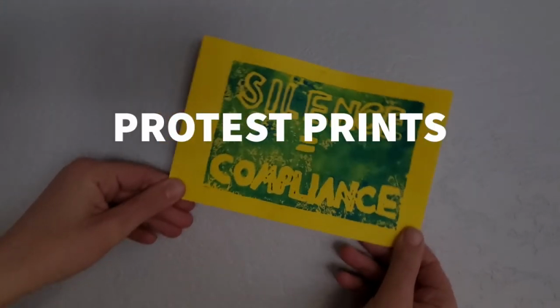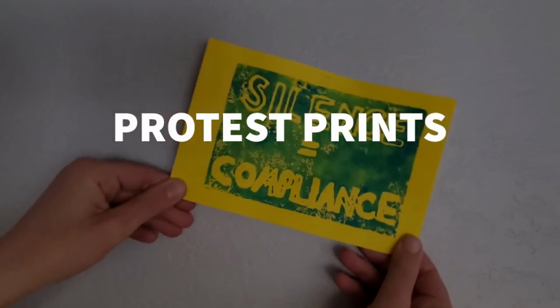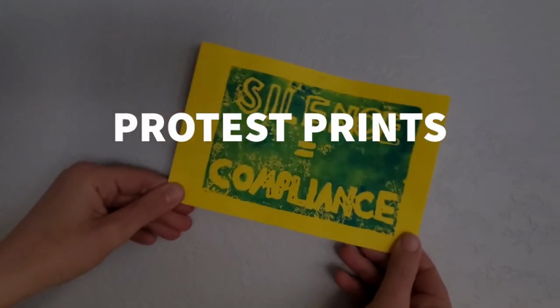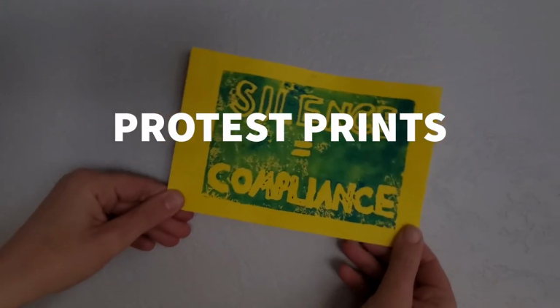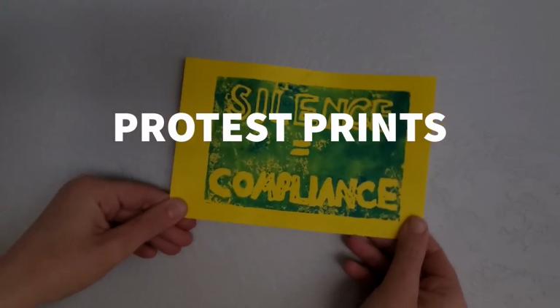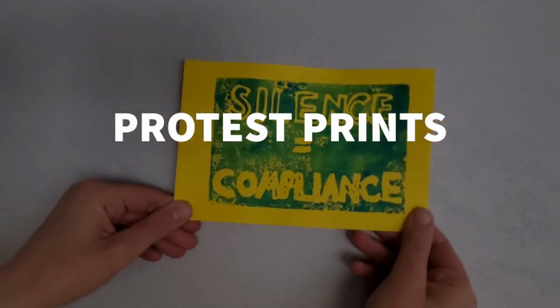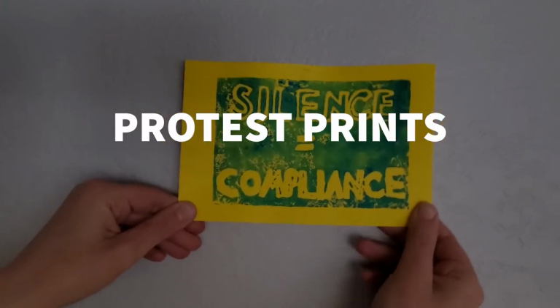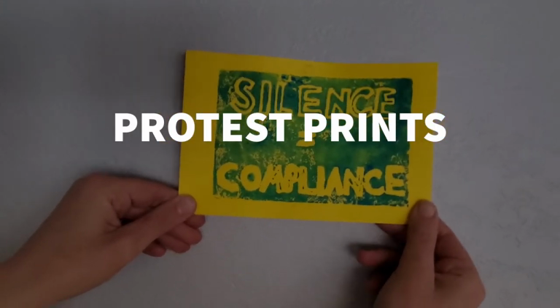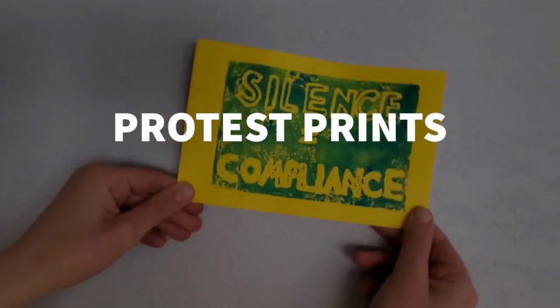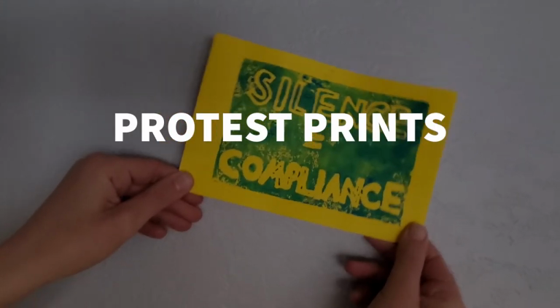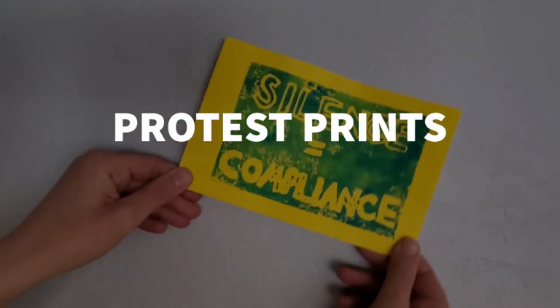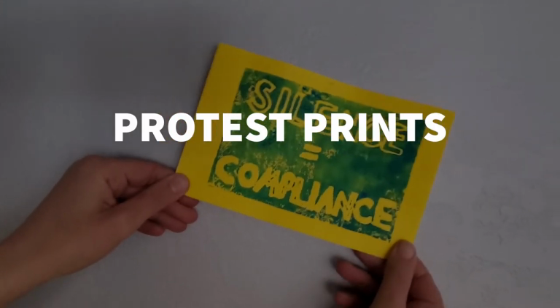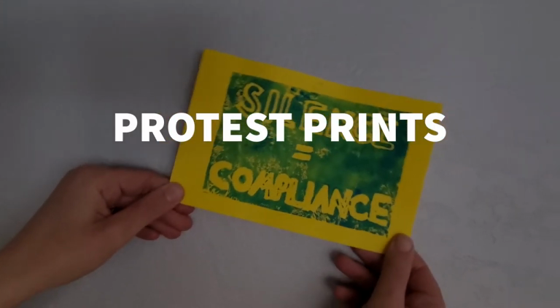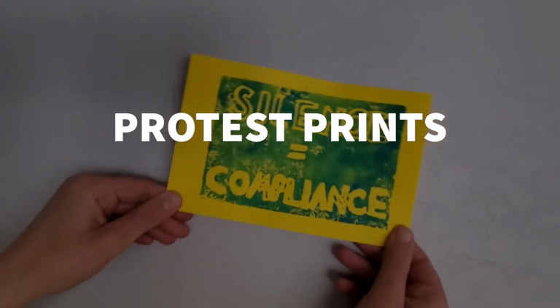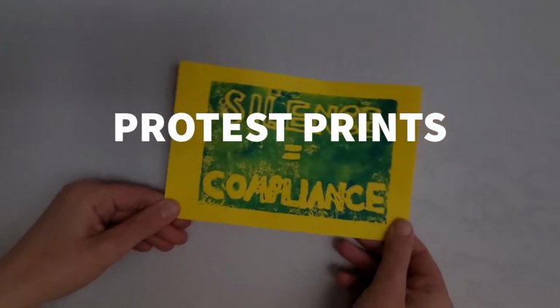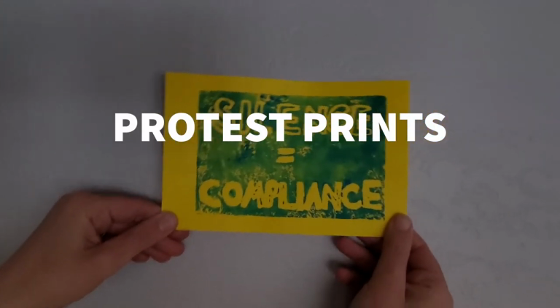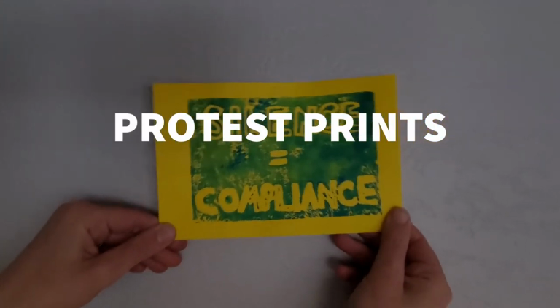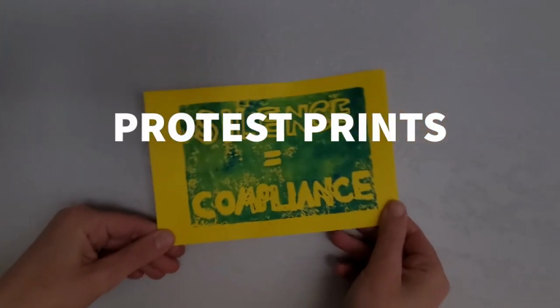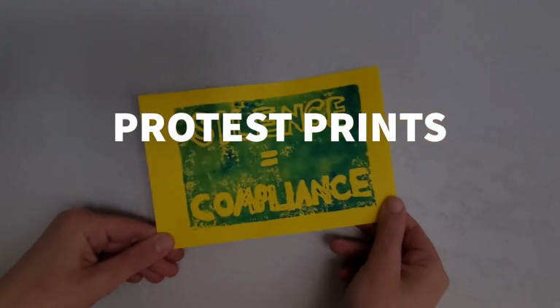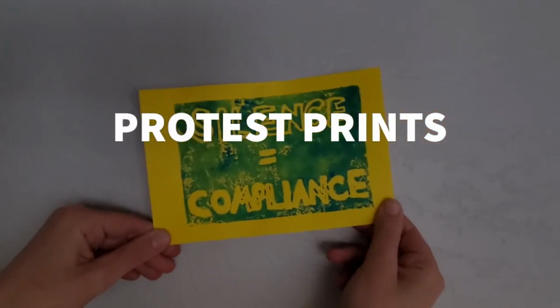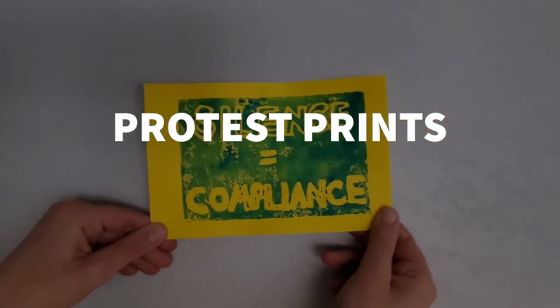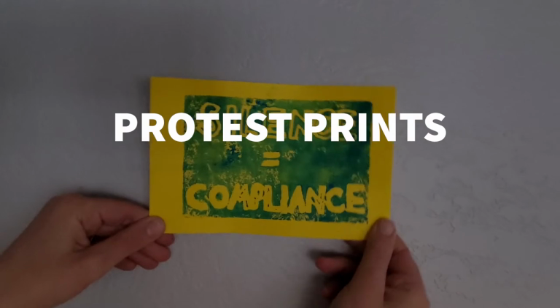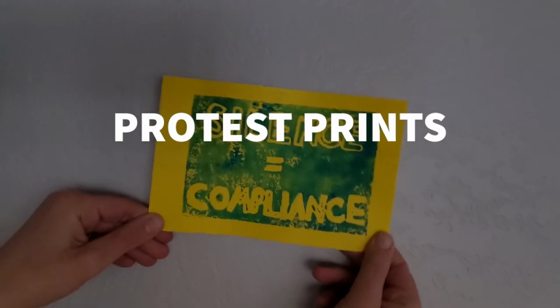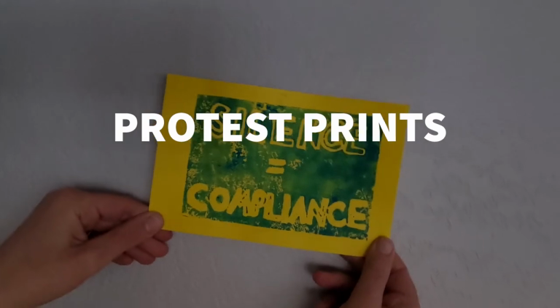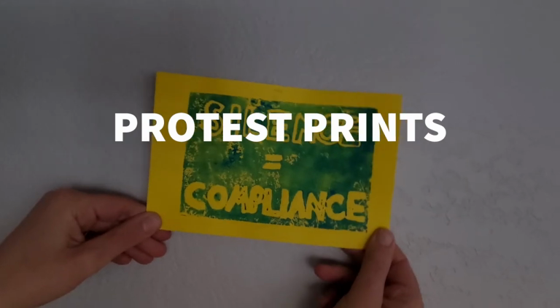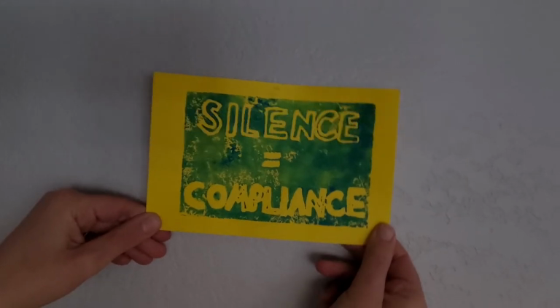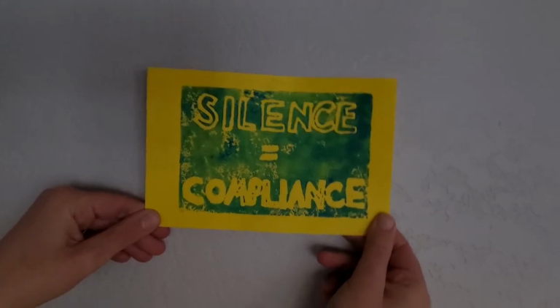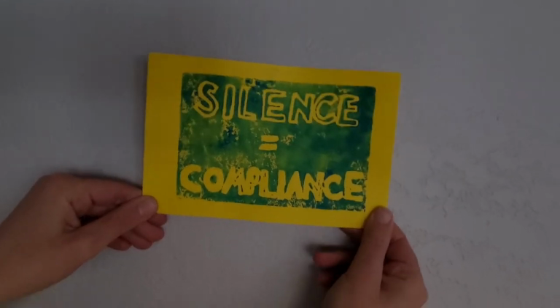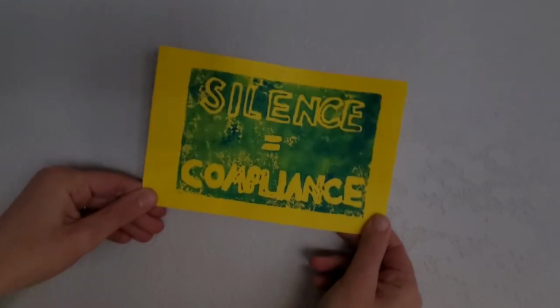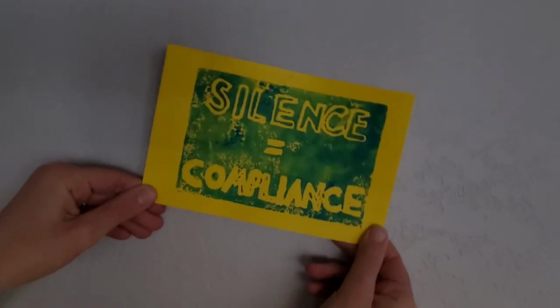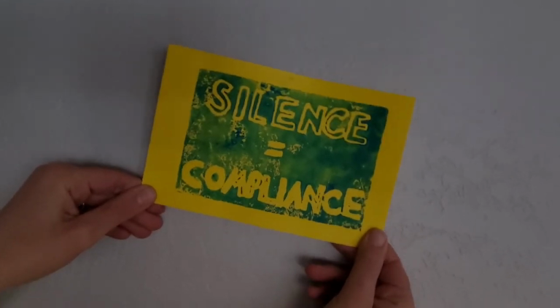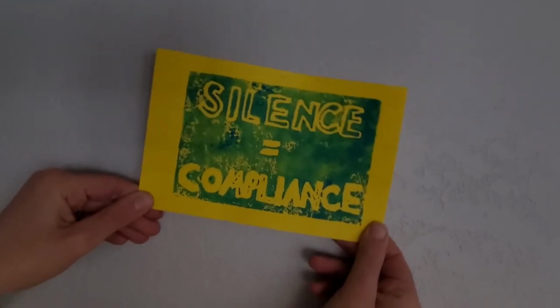Welcome to Protest Prints. This is your opportunity to get your word out.